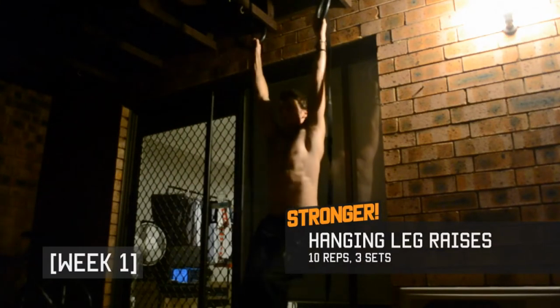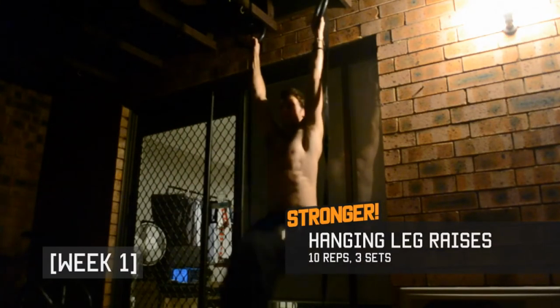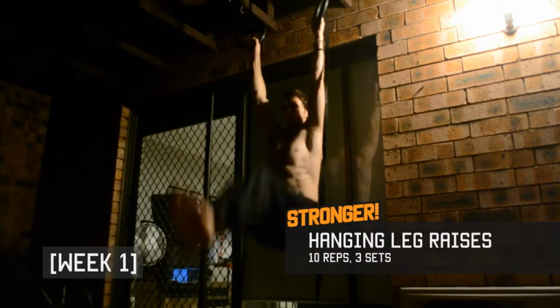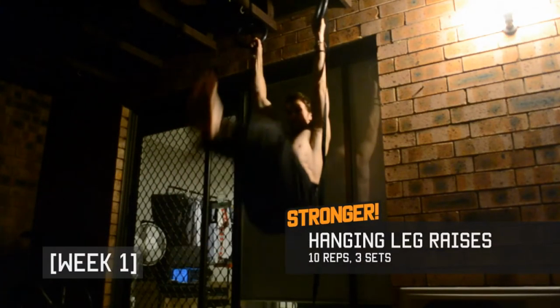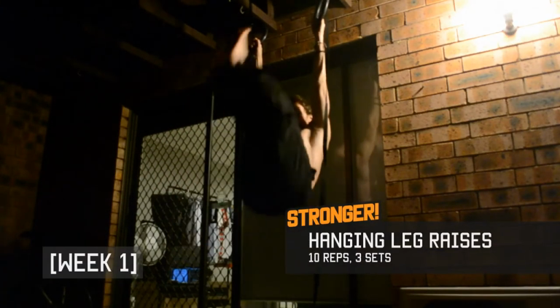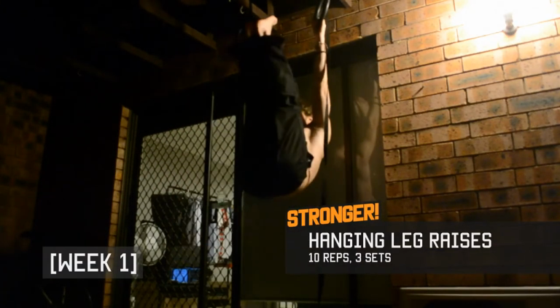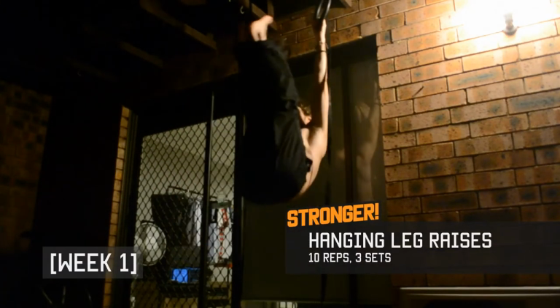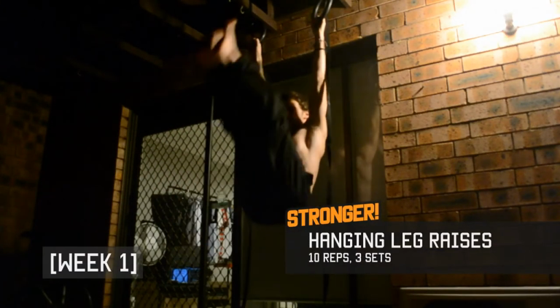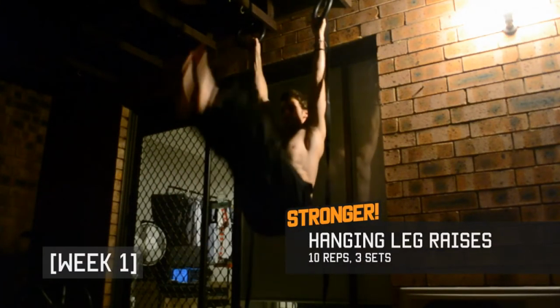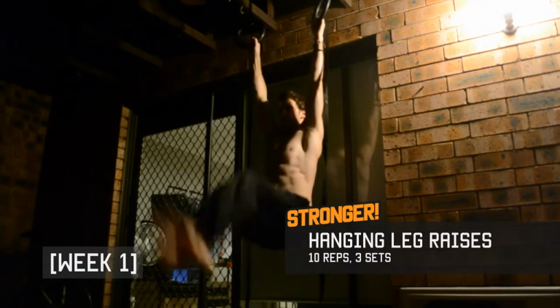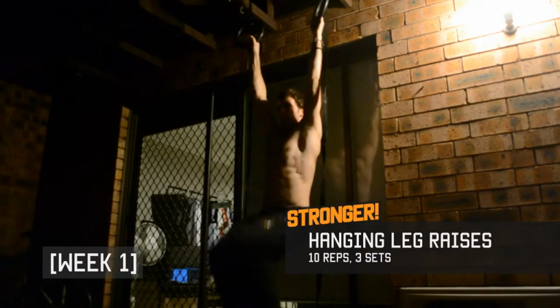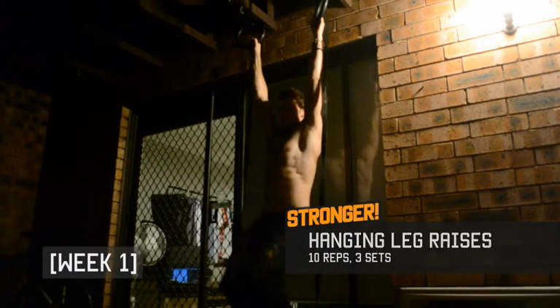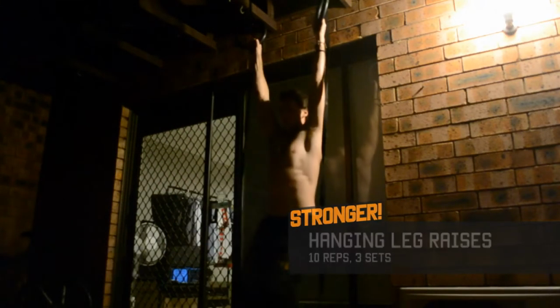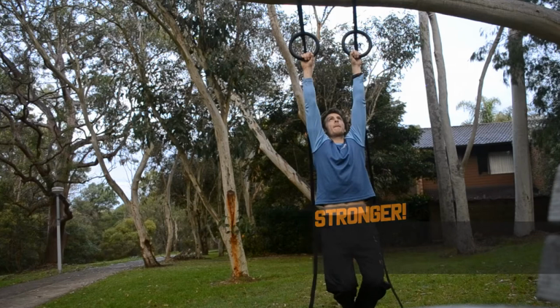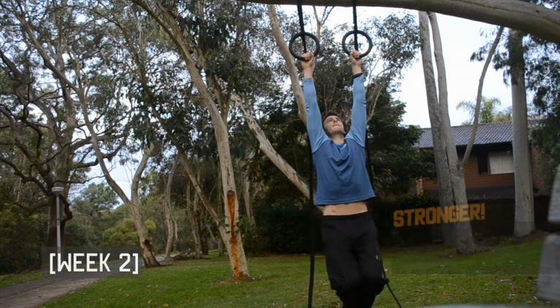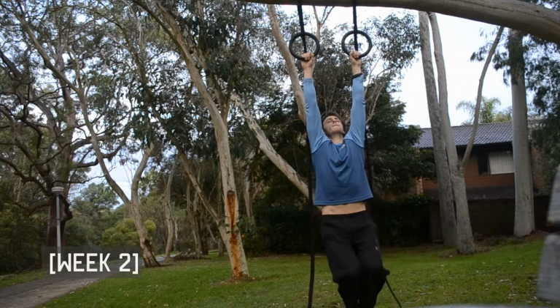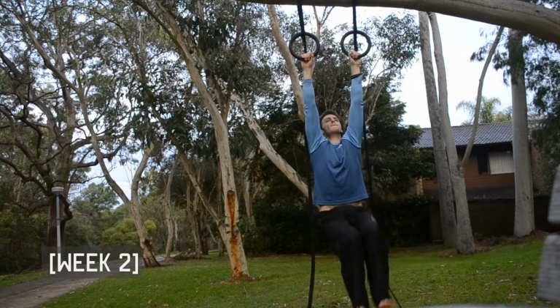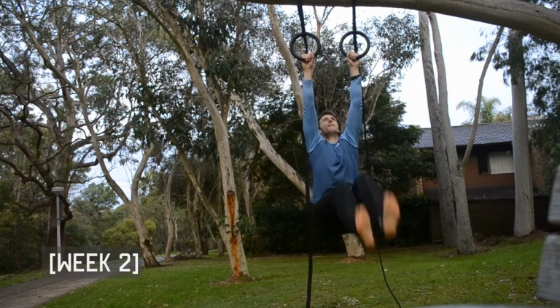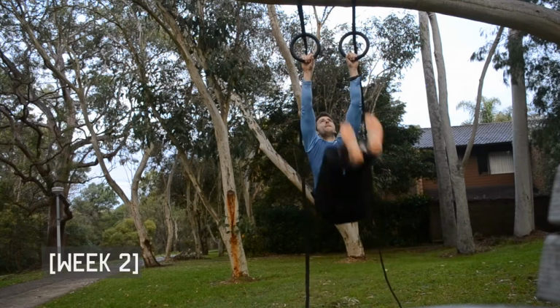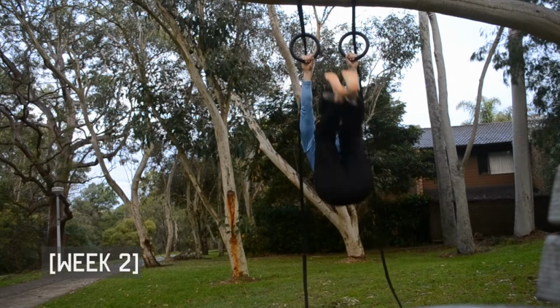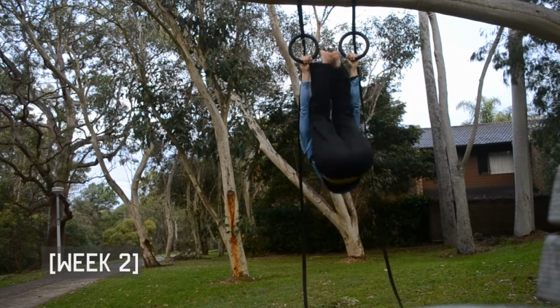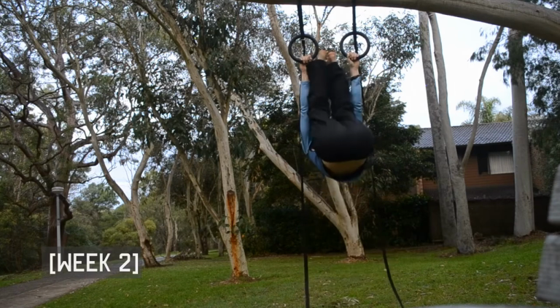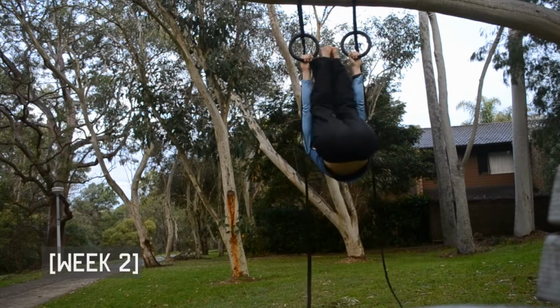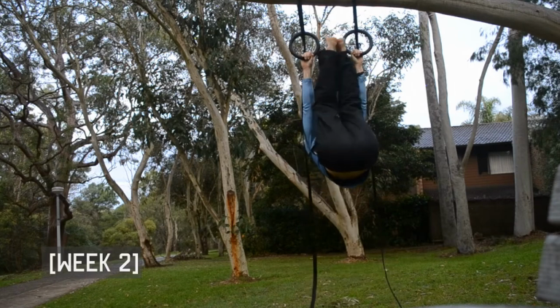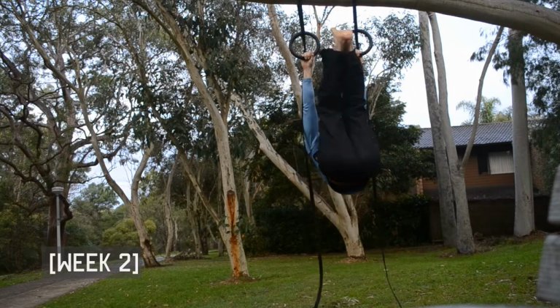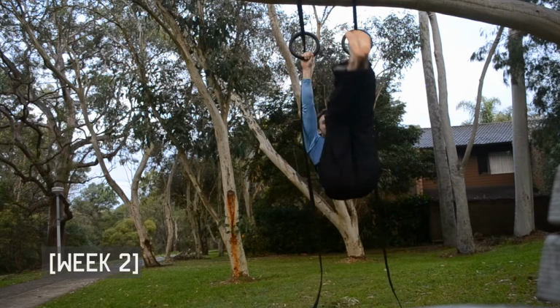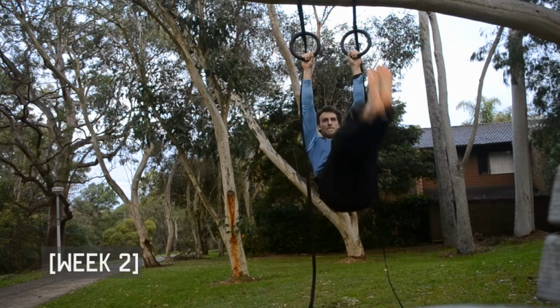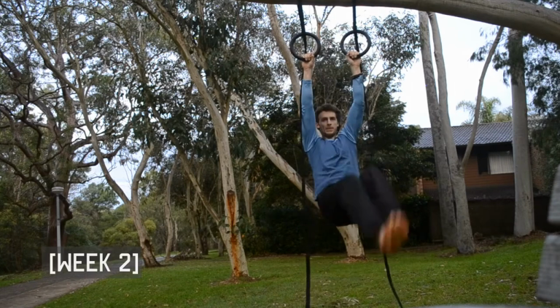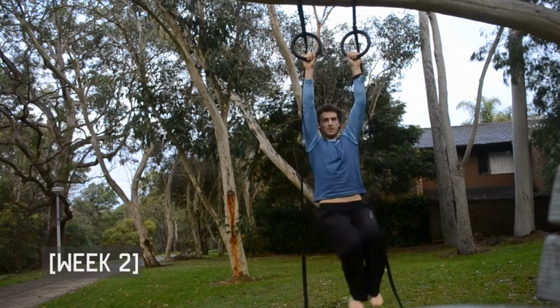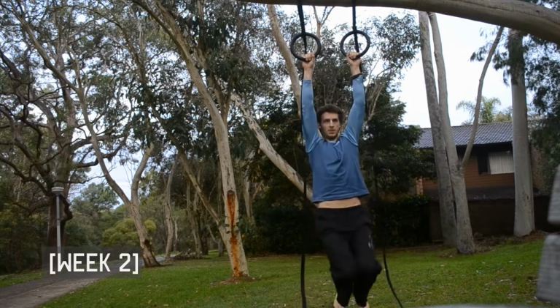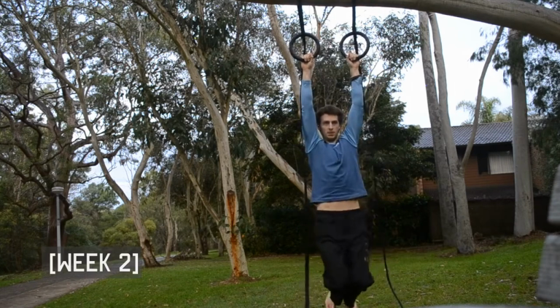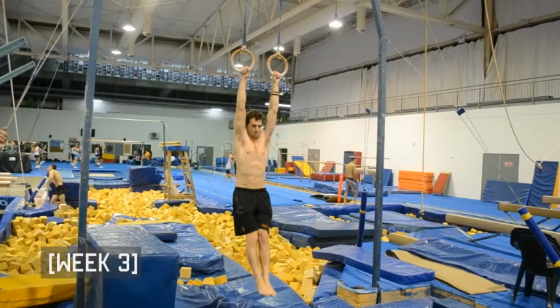Whilst it's hard to track progress on leg raises, keep the exercise slow and controlled to get a decent abs workout.